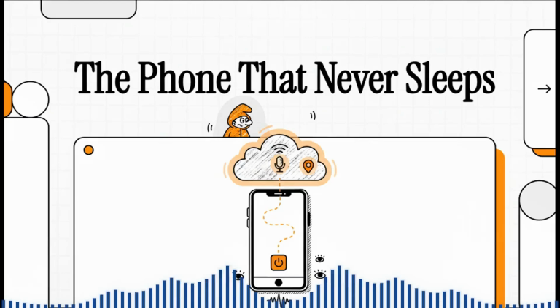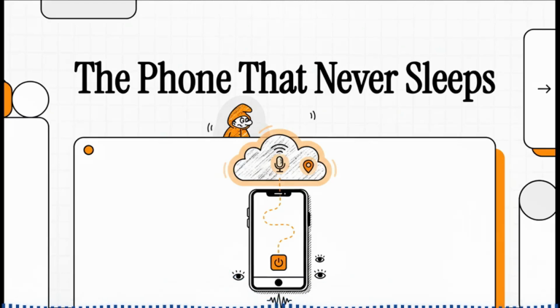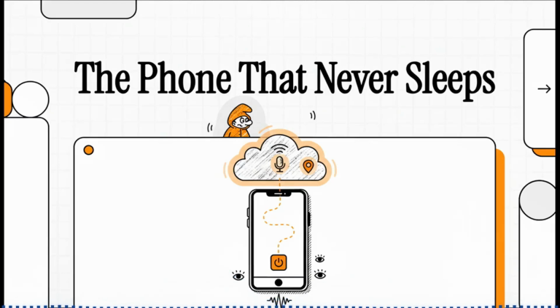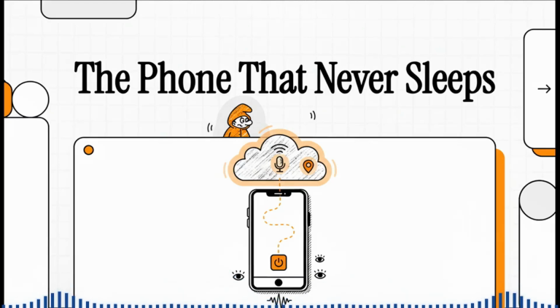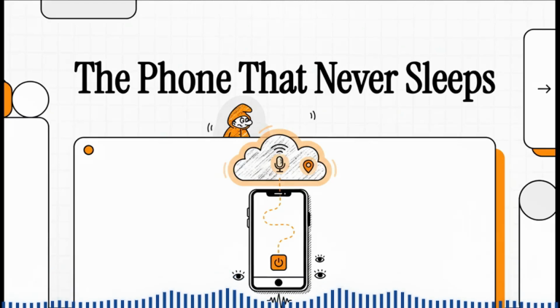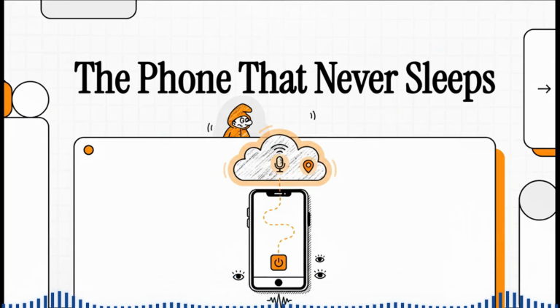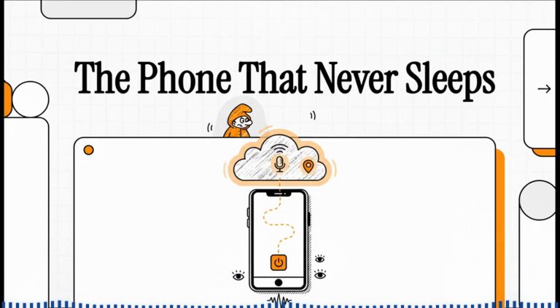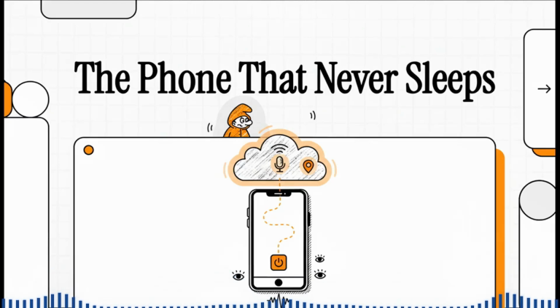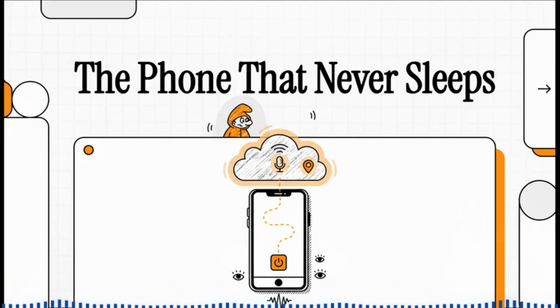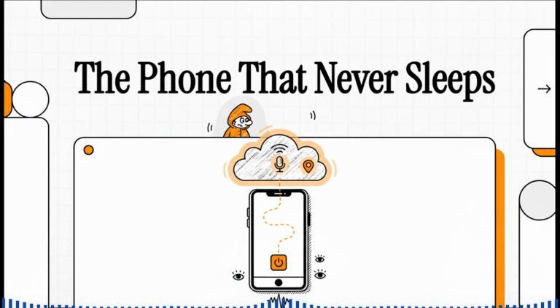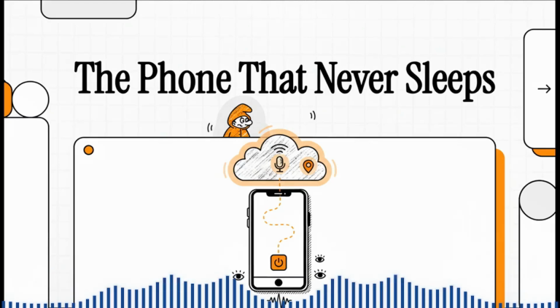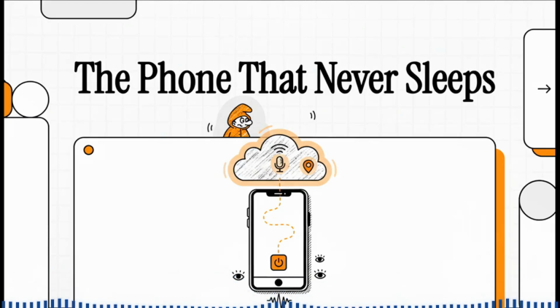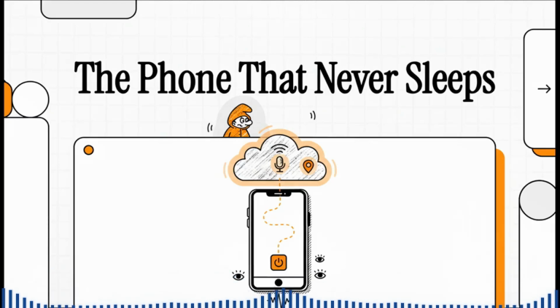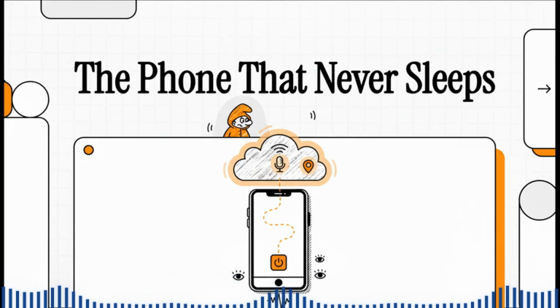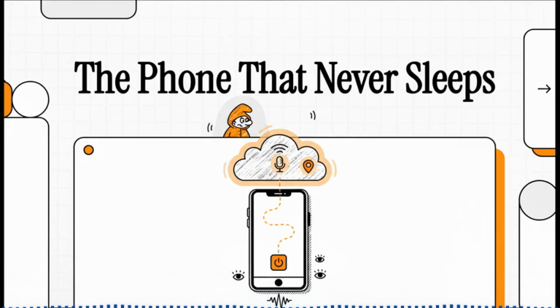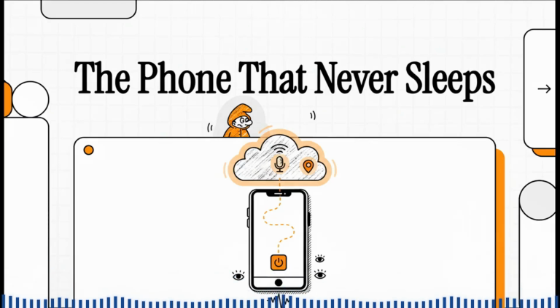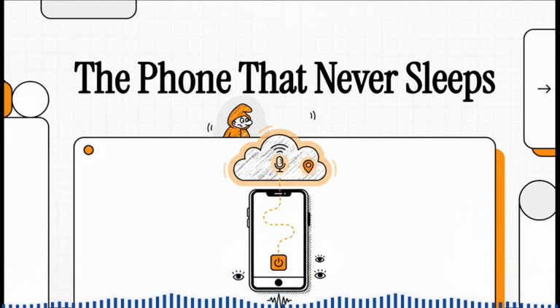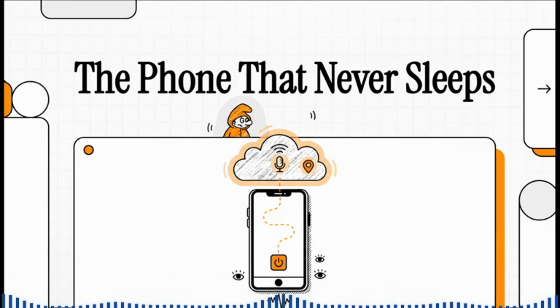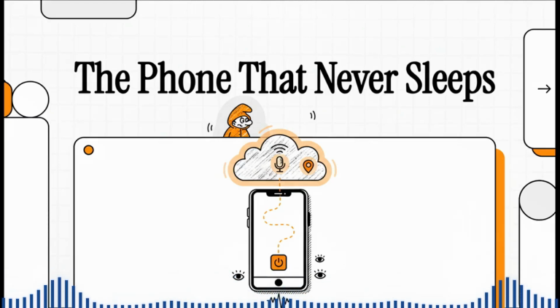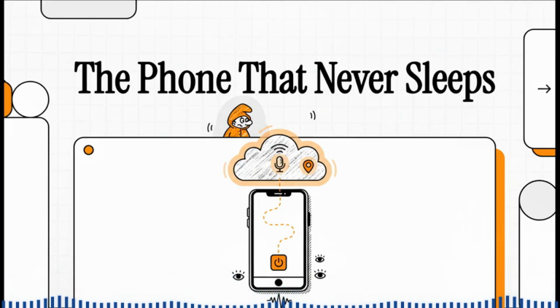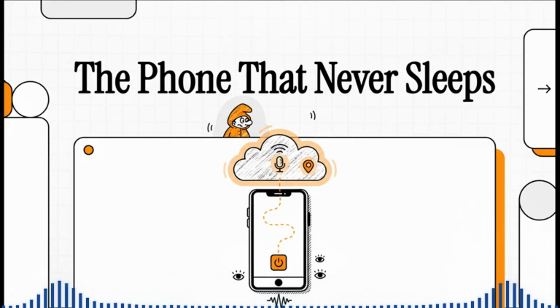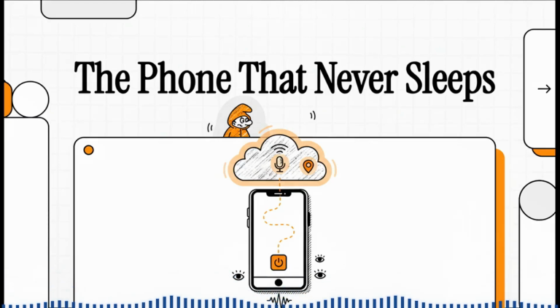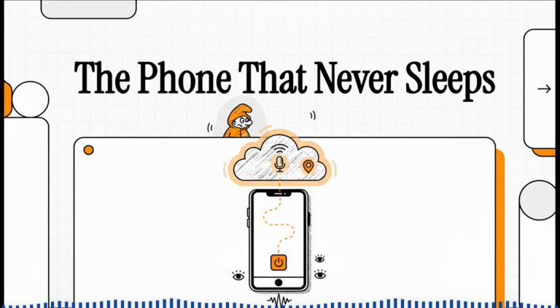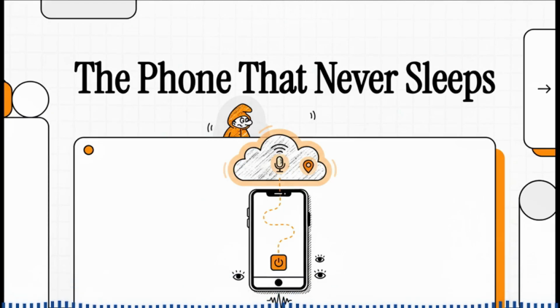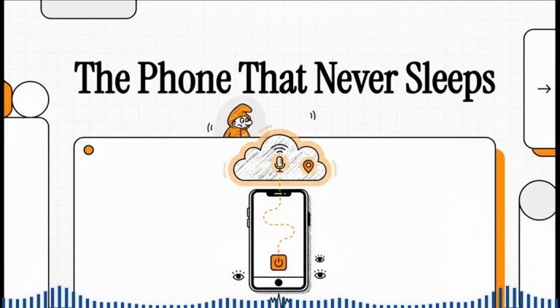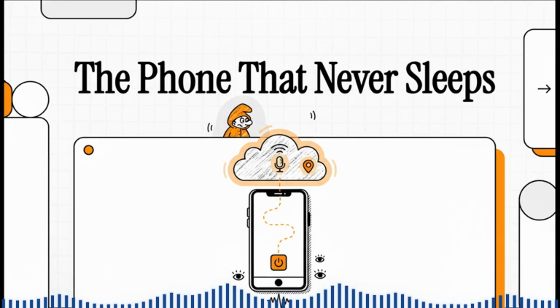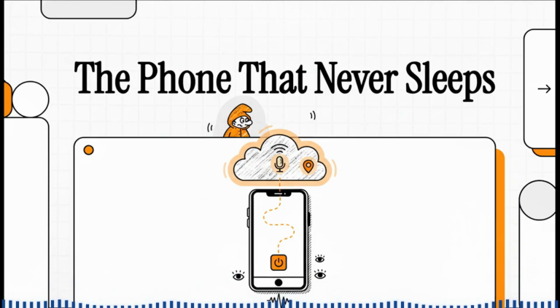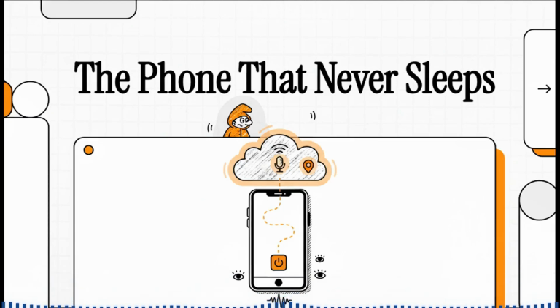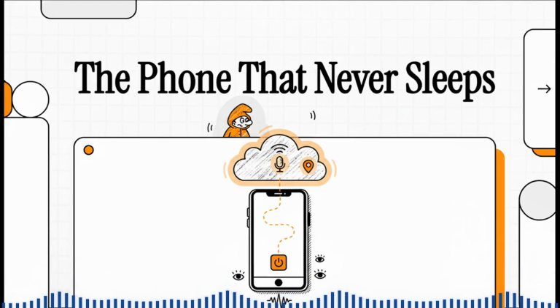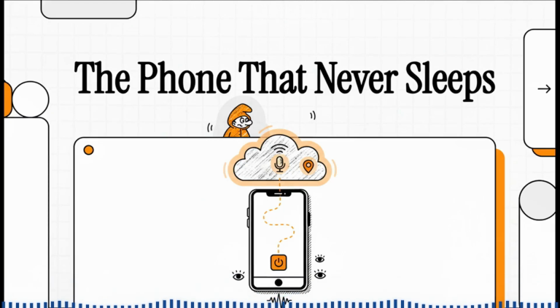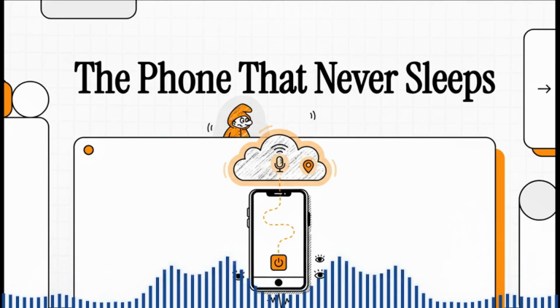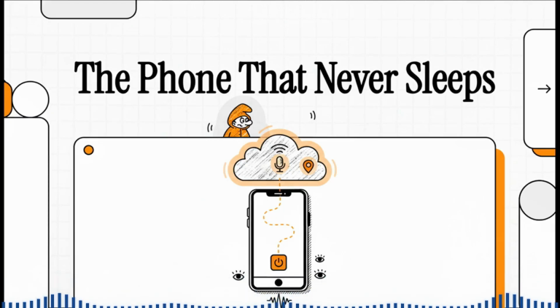You press the power button on your phone, the screen goes black, it feels cool in your hand, and you think — okay, it's off. Completely disconnected.